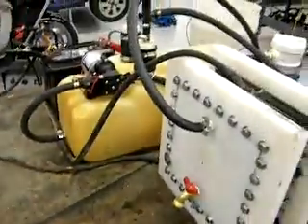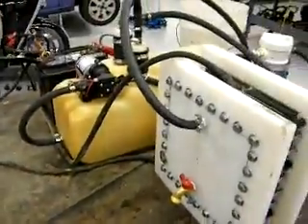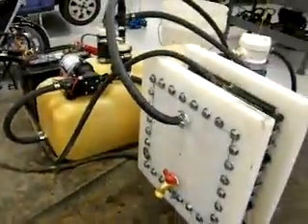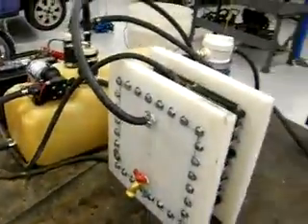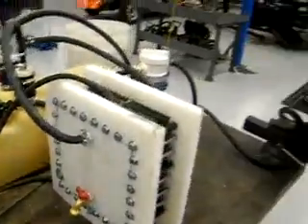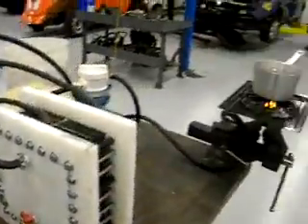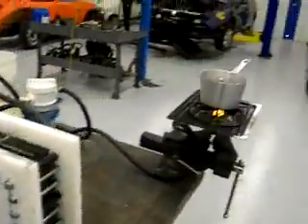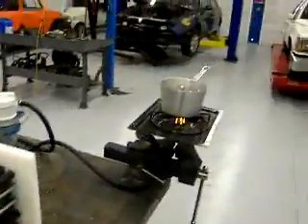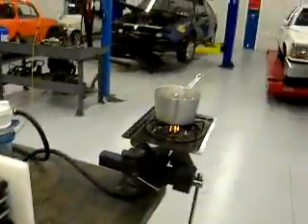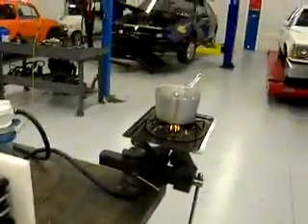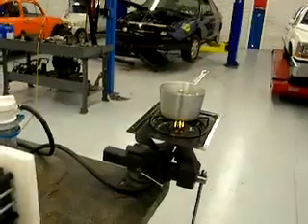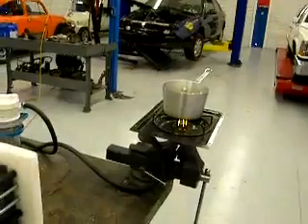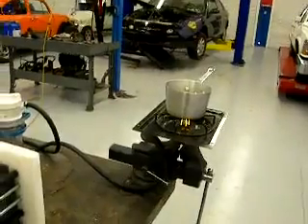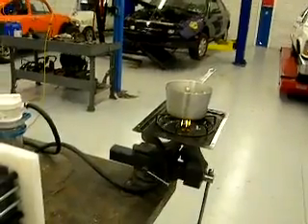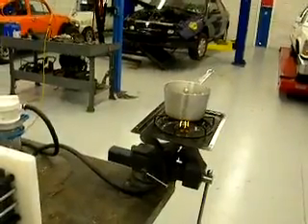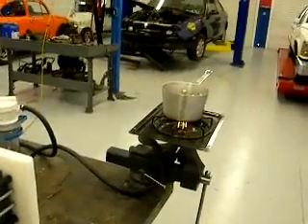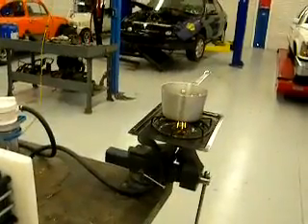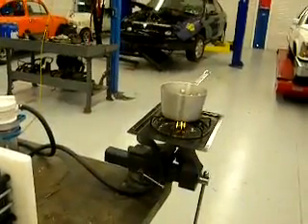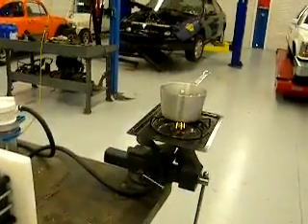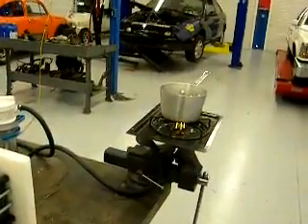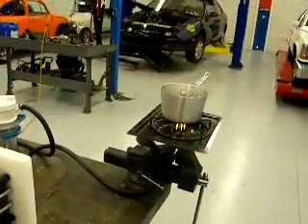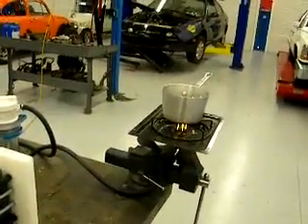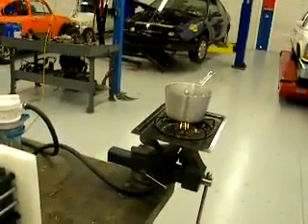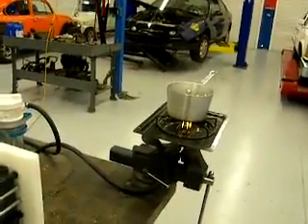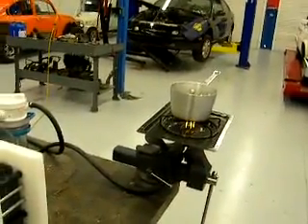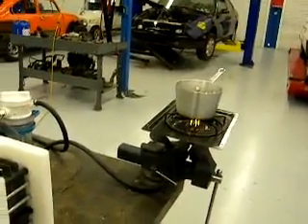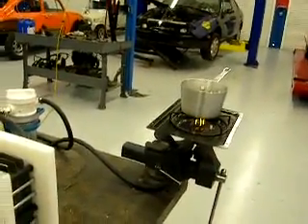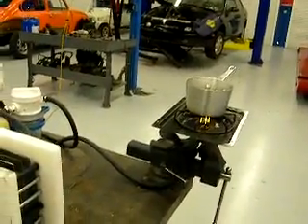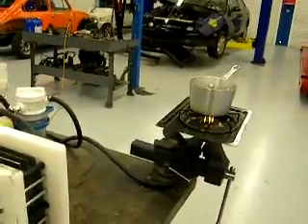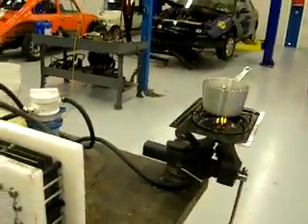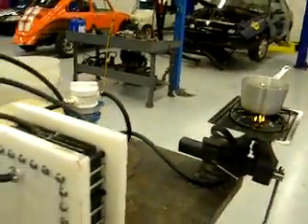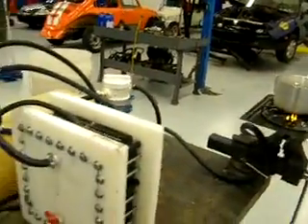I just want to show everybody that we are definitely boiling some water with water. Talk to you later, guys.